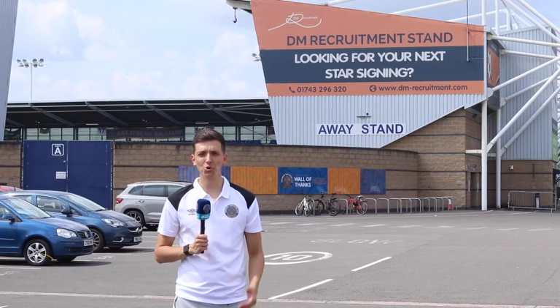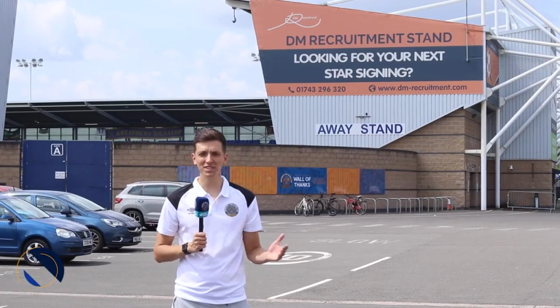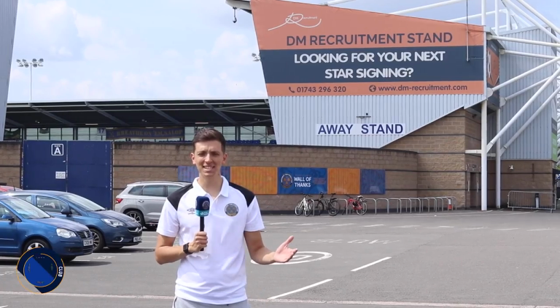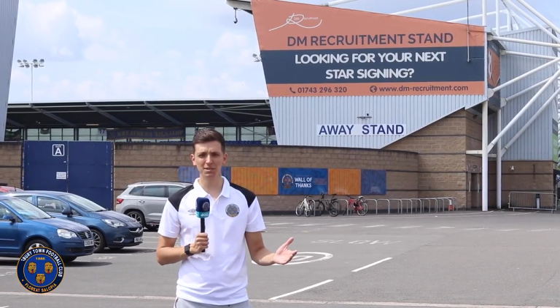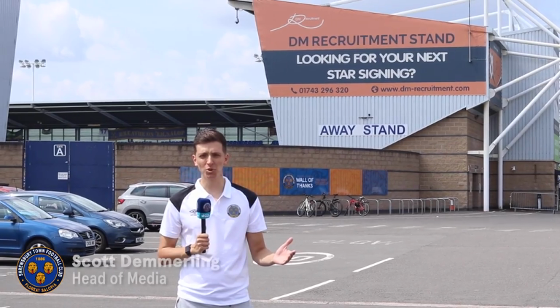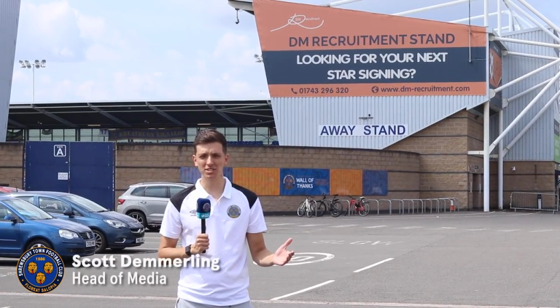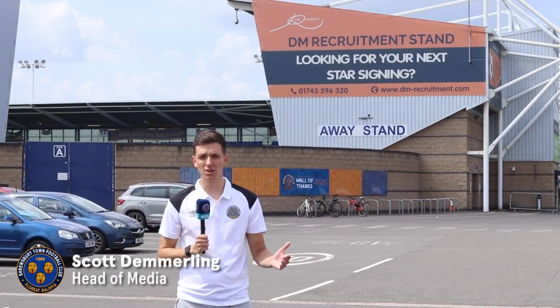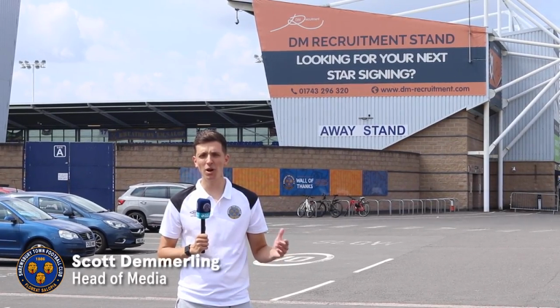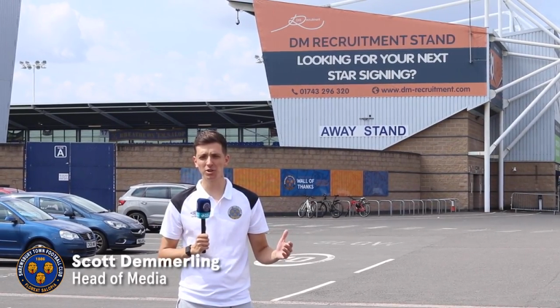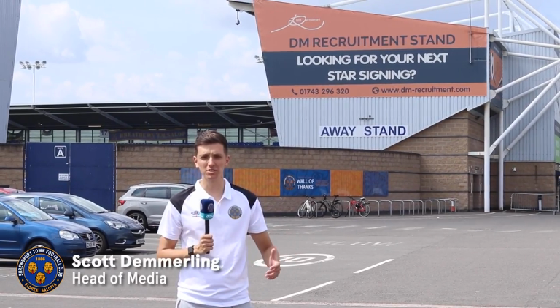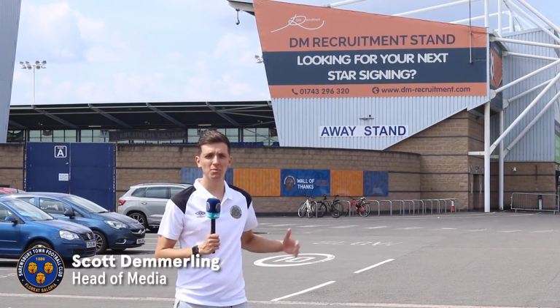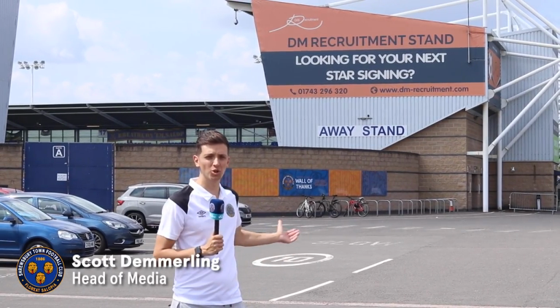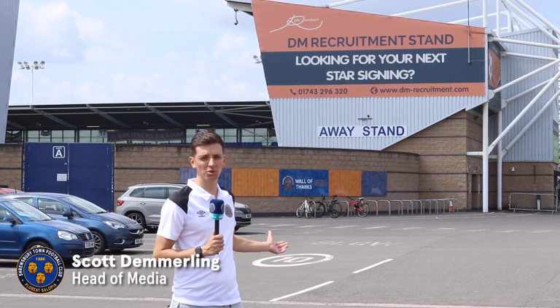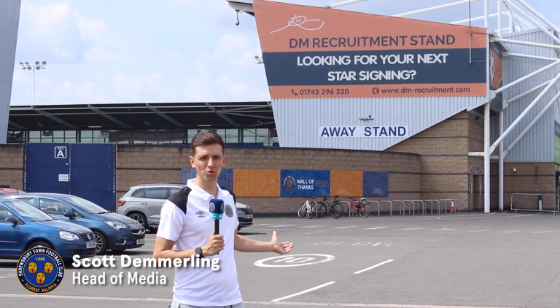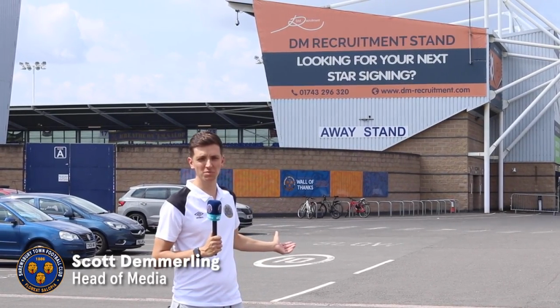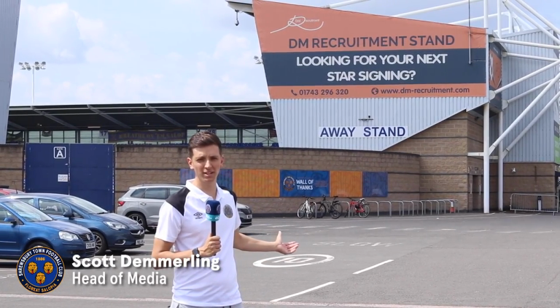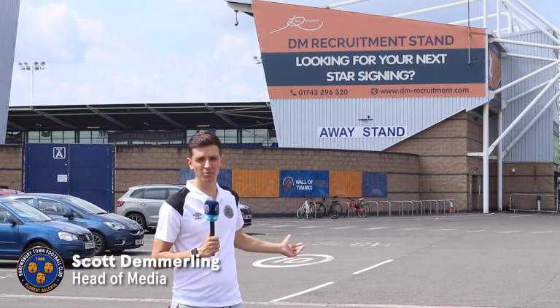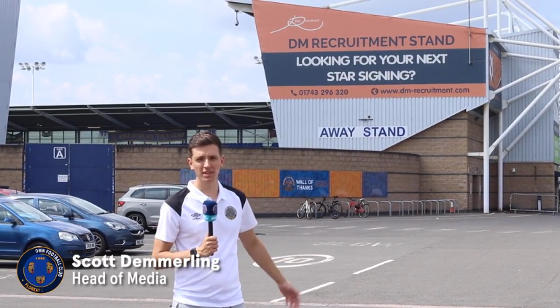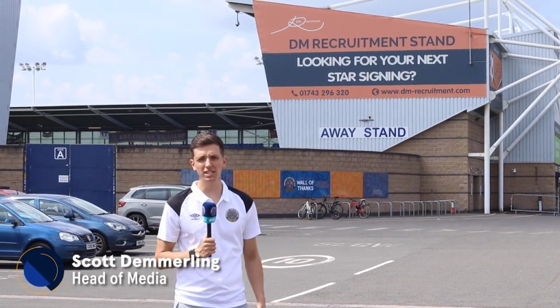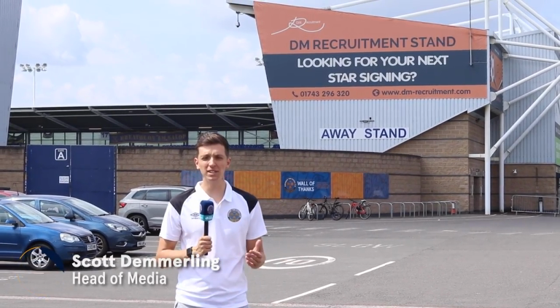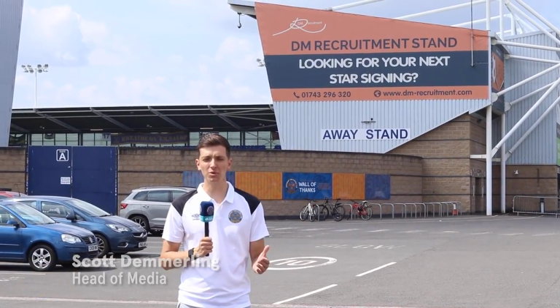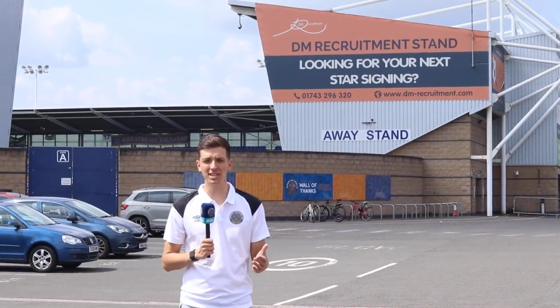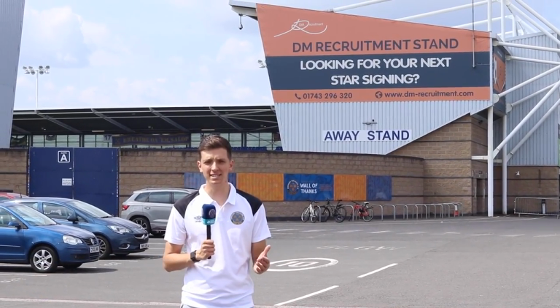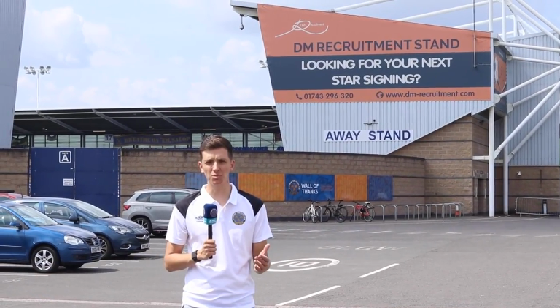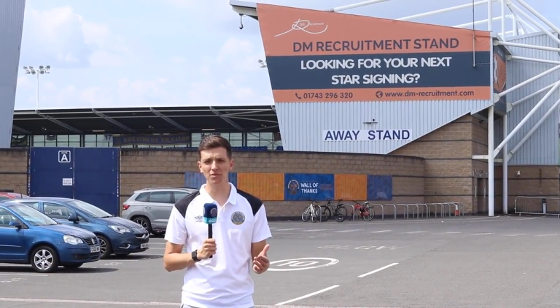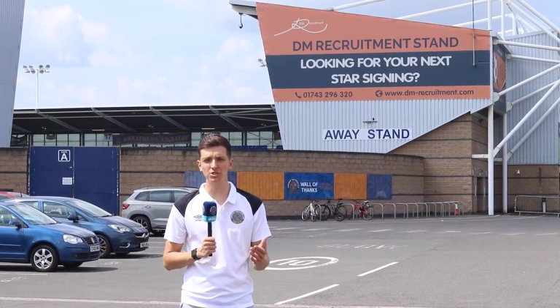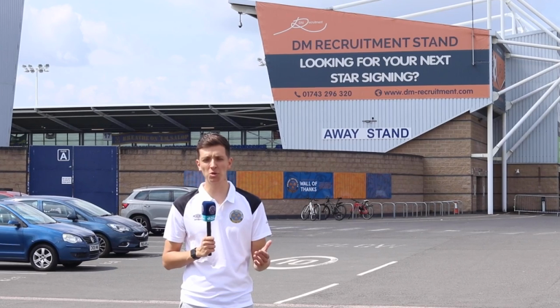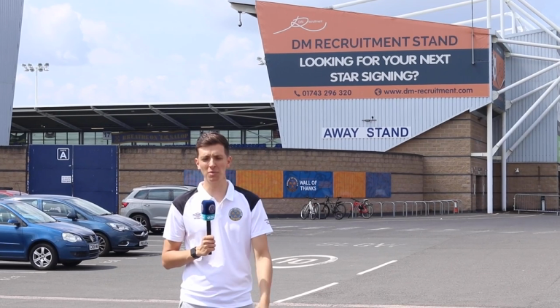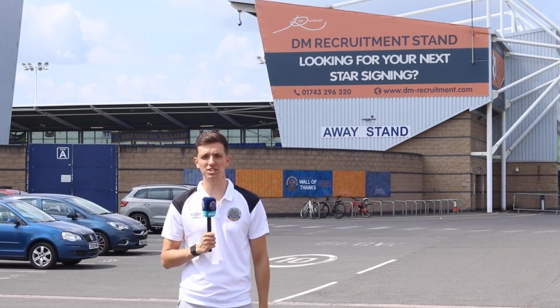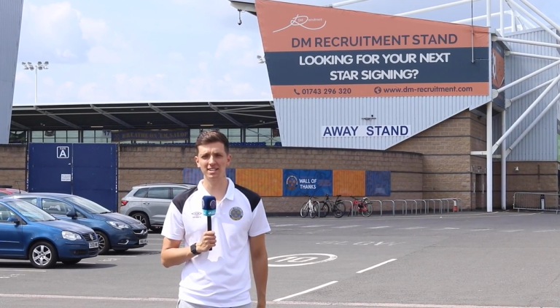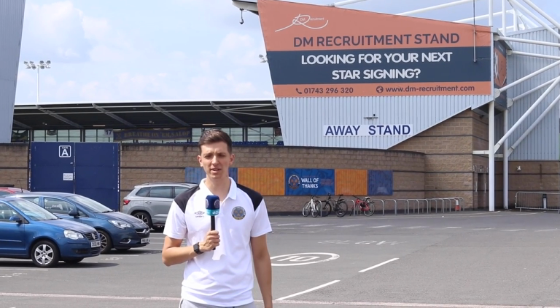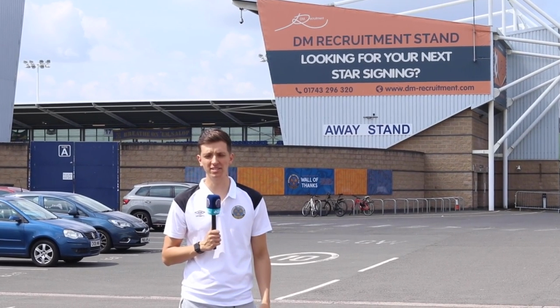For all visiting supporters, welcome to the Montgomery Waters Meadow. This video is here to help you have an enjoyable matchday experience.